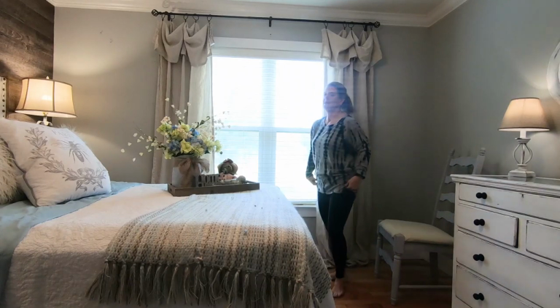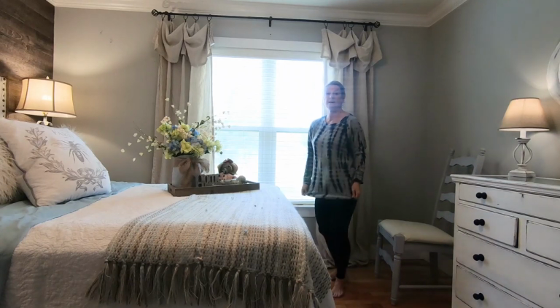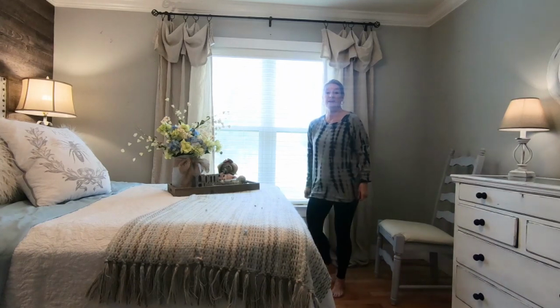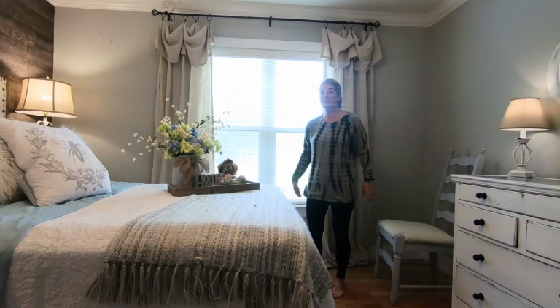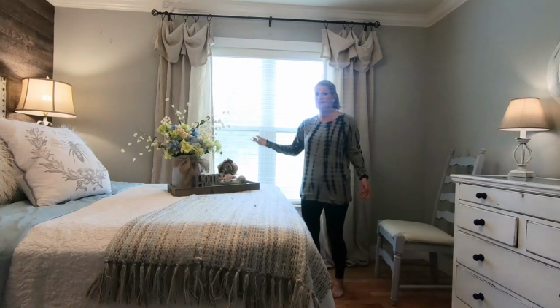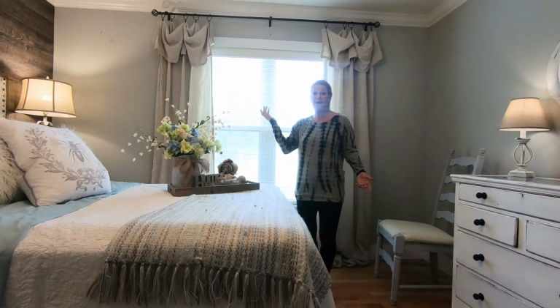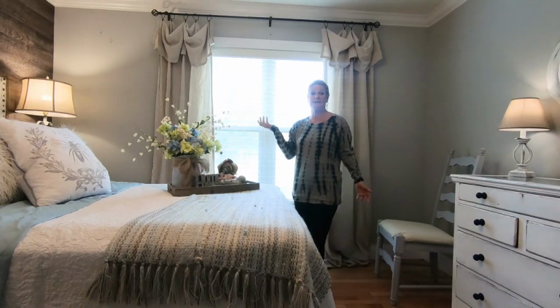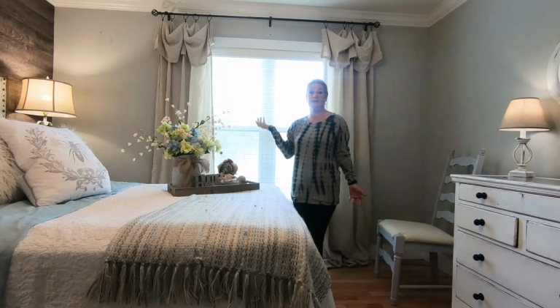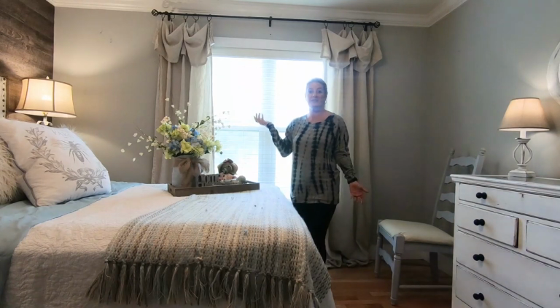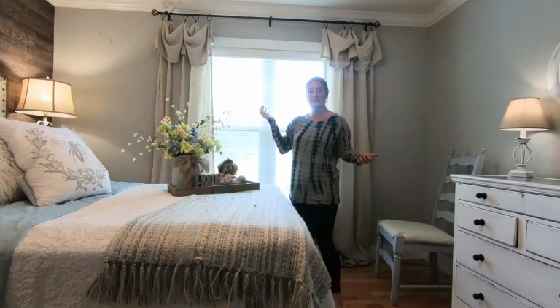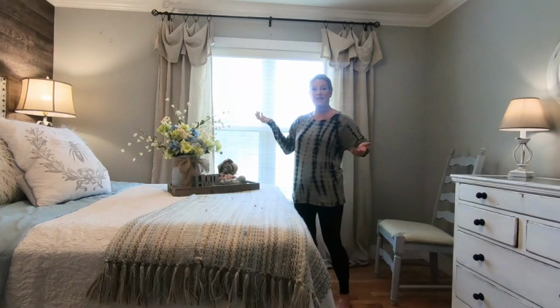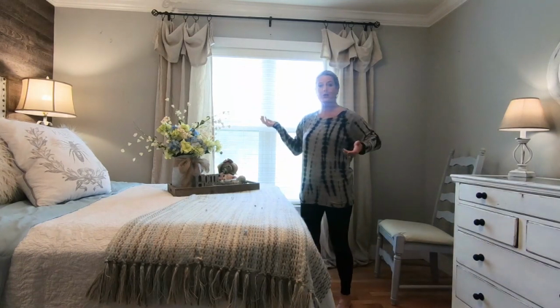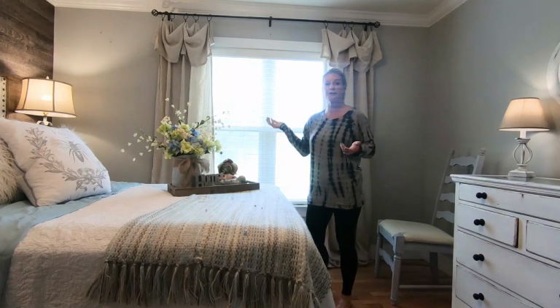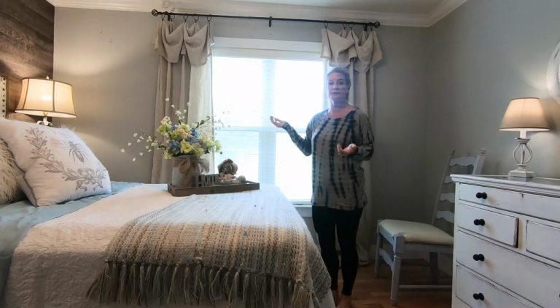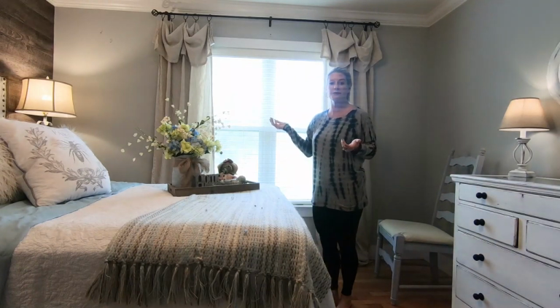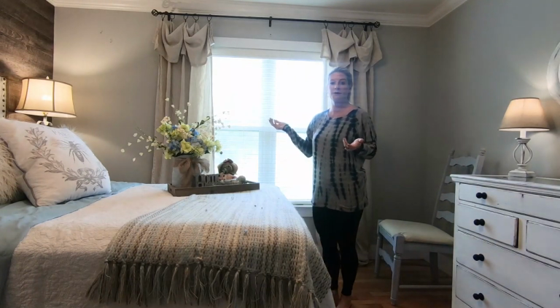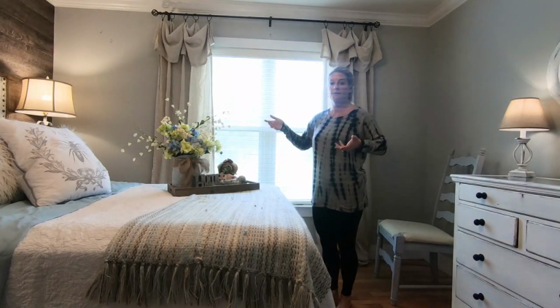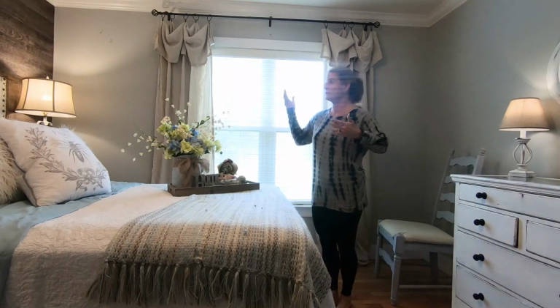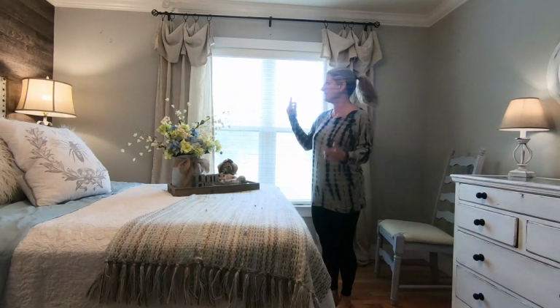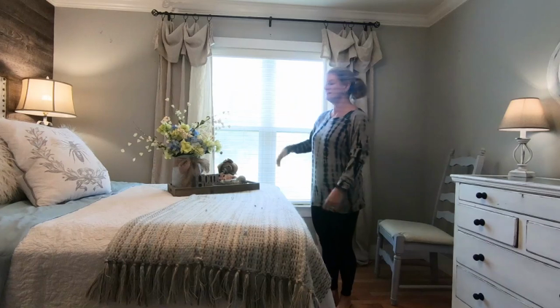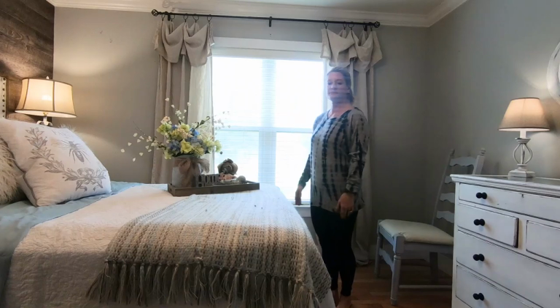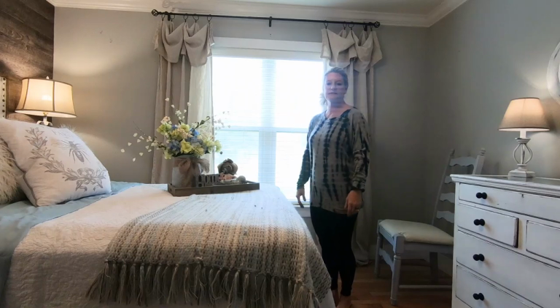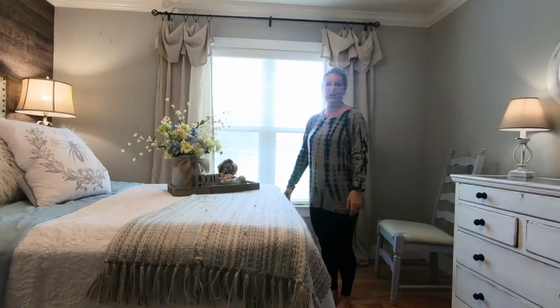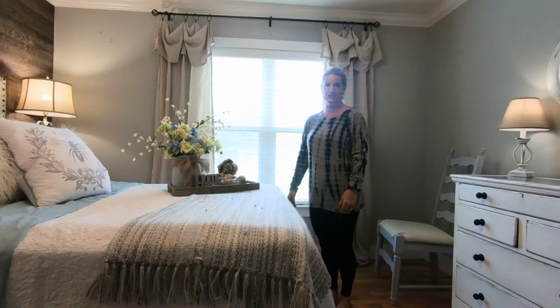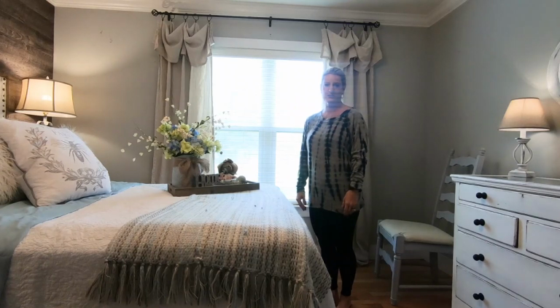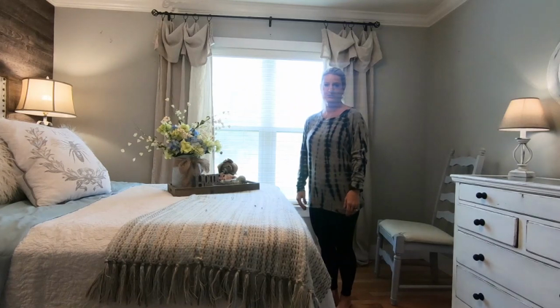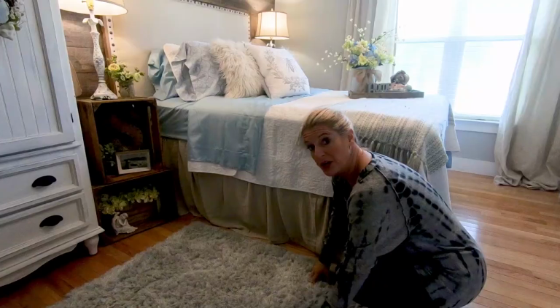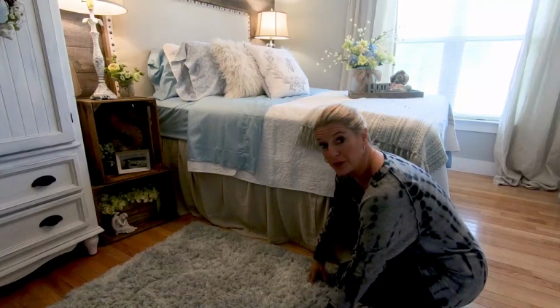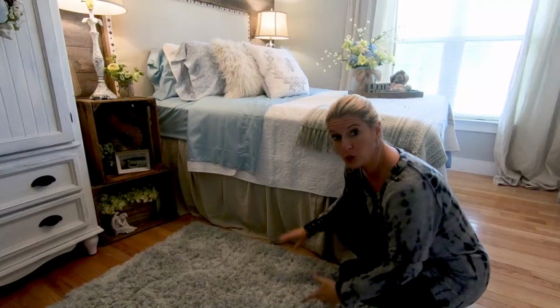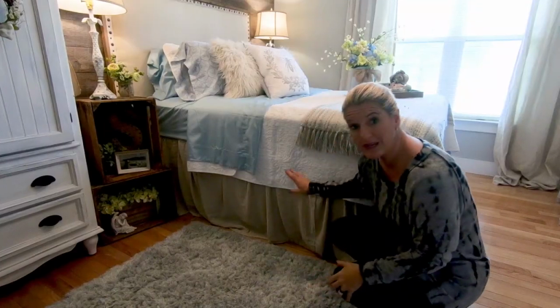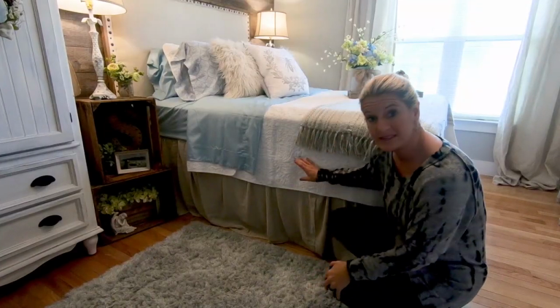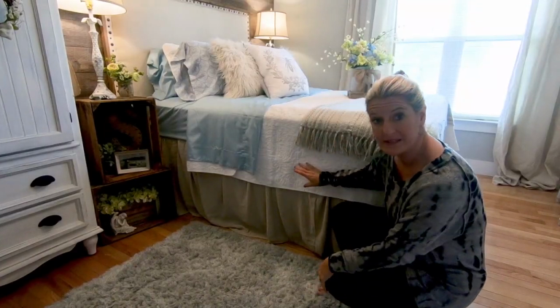And there you have it — linen curtains for less than $50. Here's another quick tip.